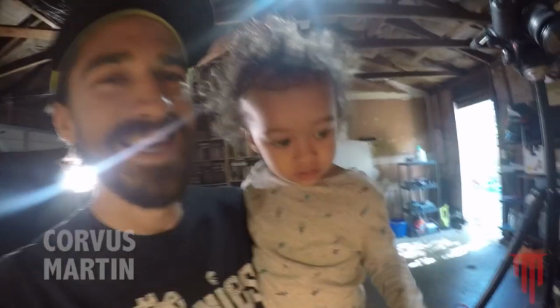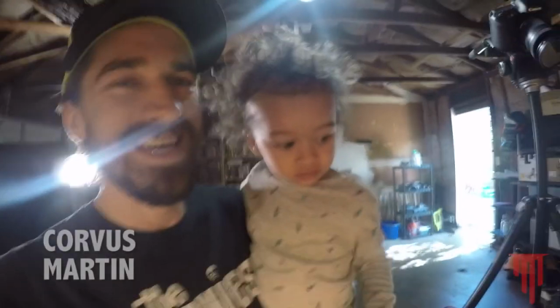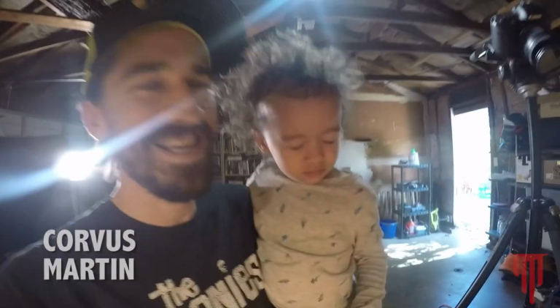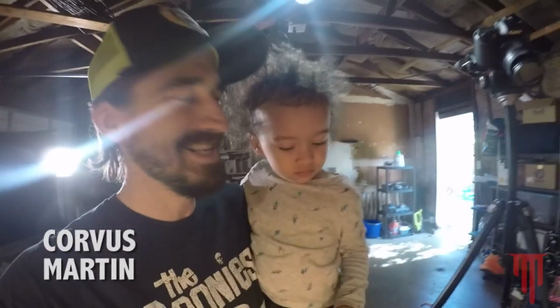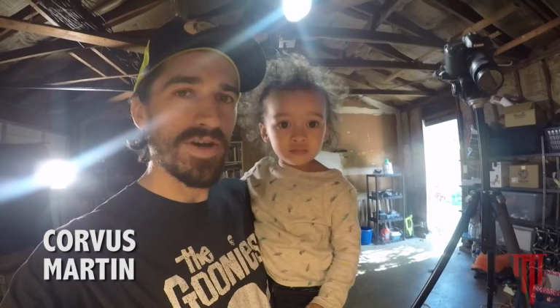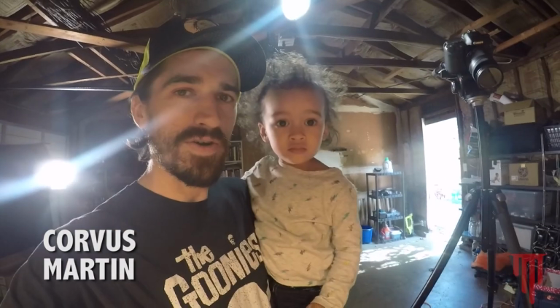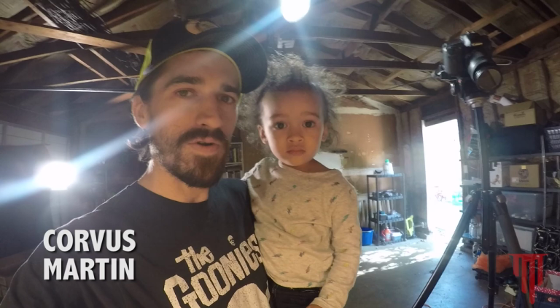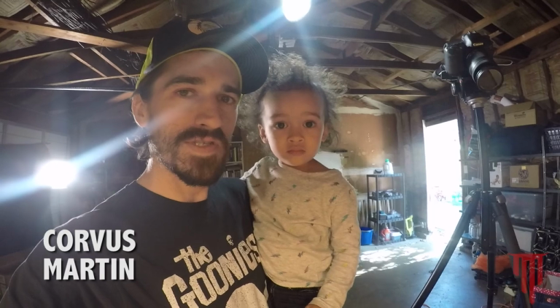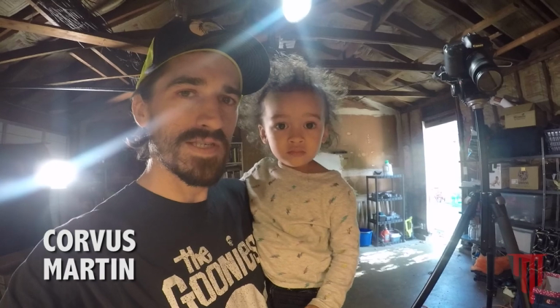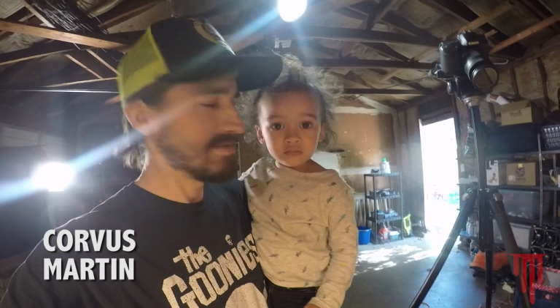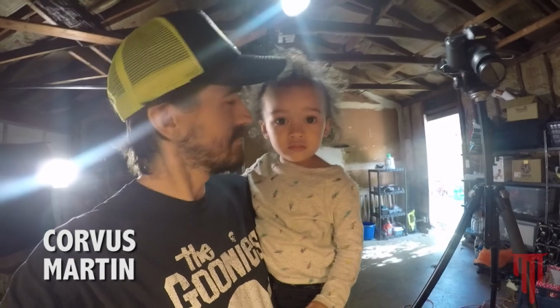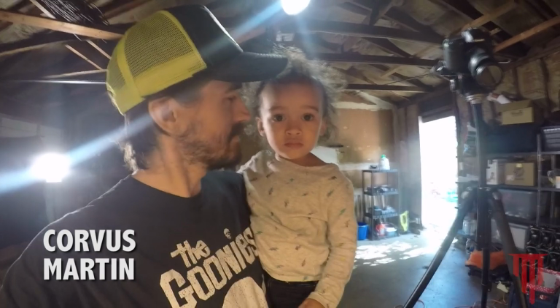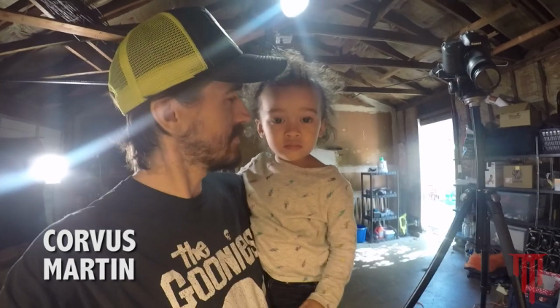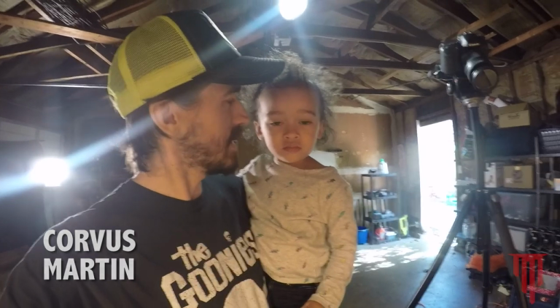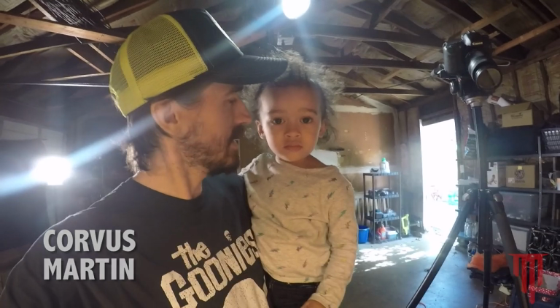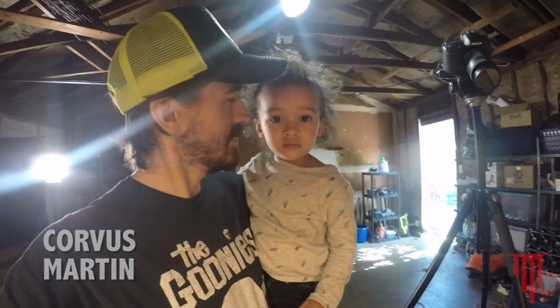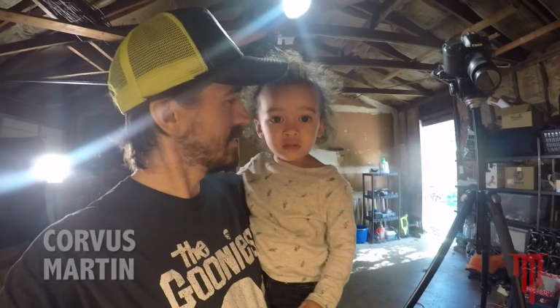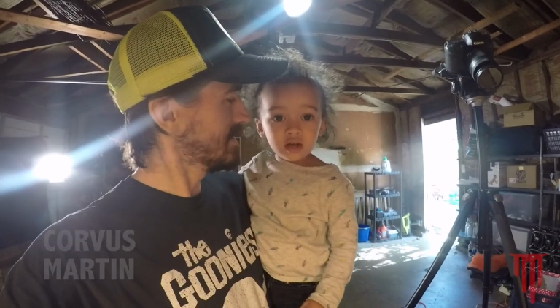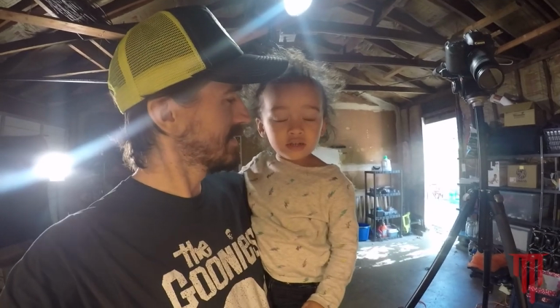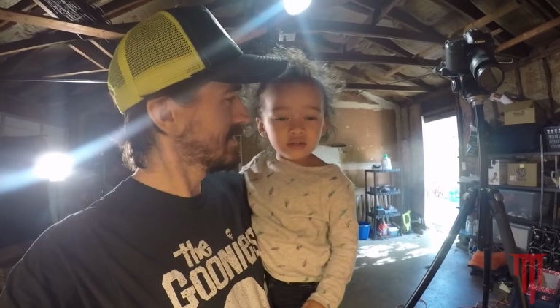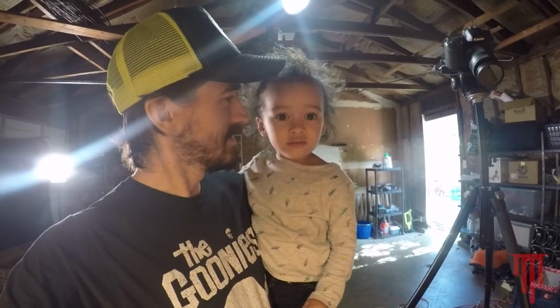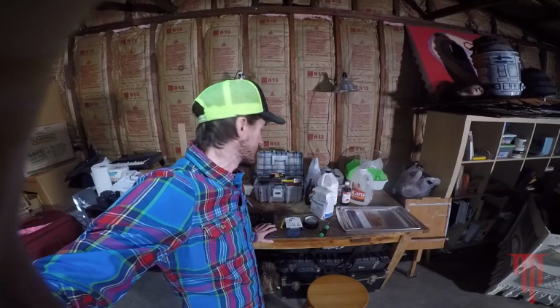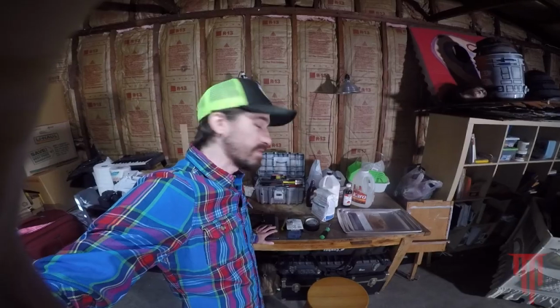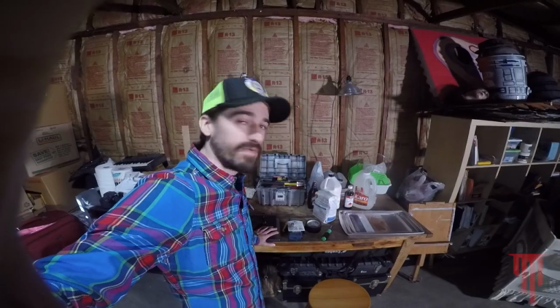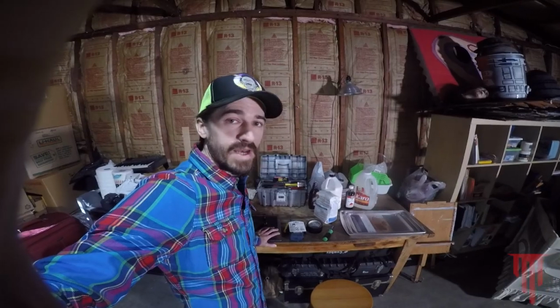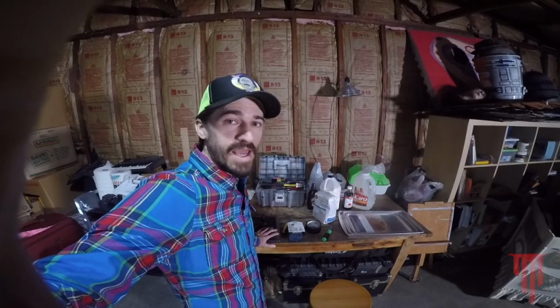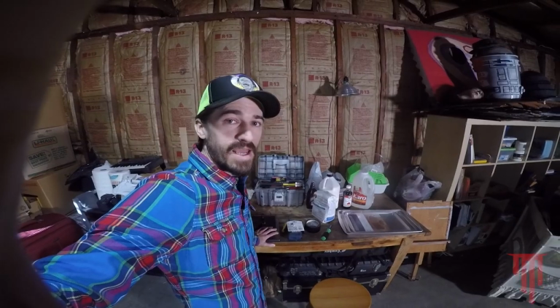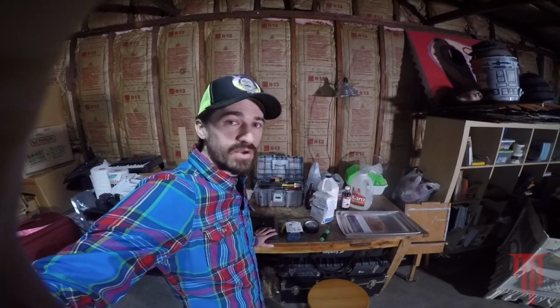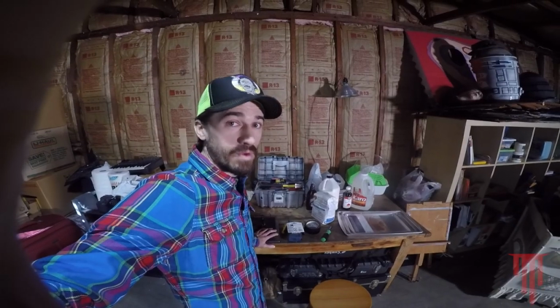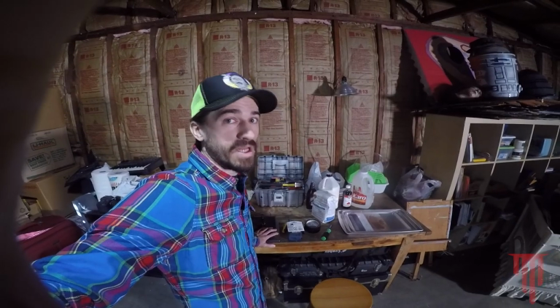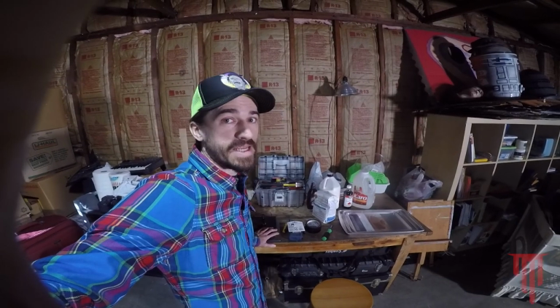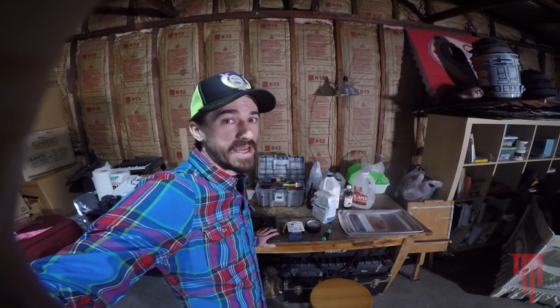This is my daughter Corvus. Can you say hi? Hi. It's going to be a fun day. It's going to be a bloody day.